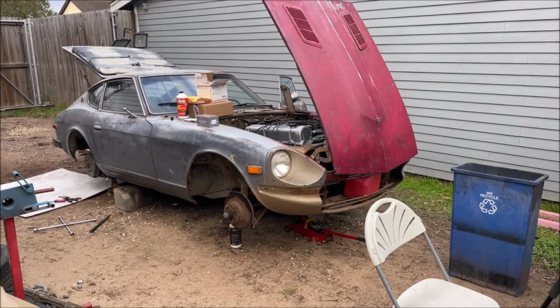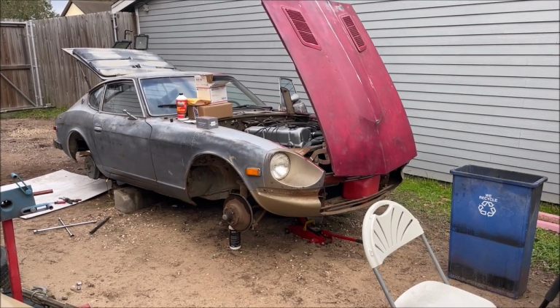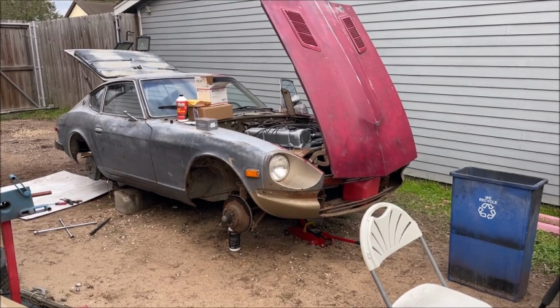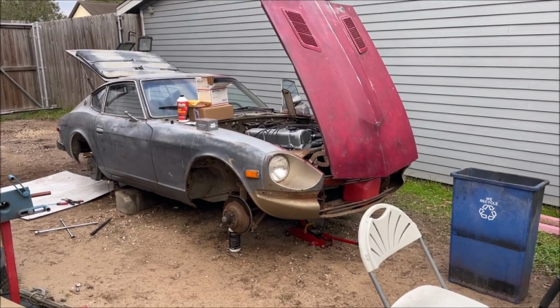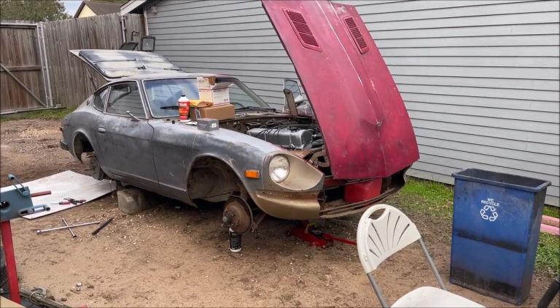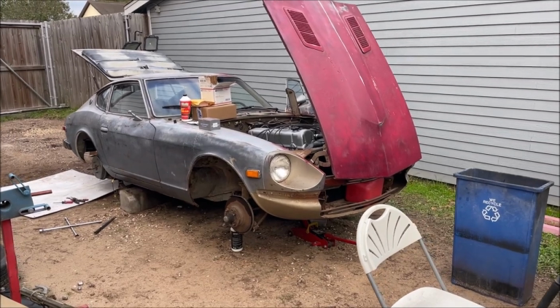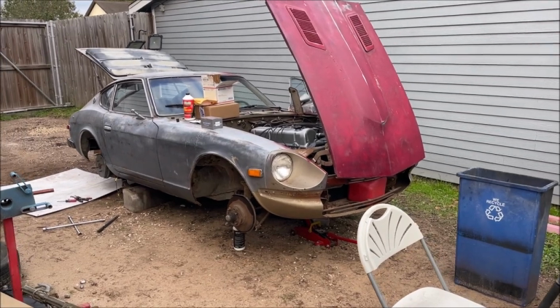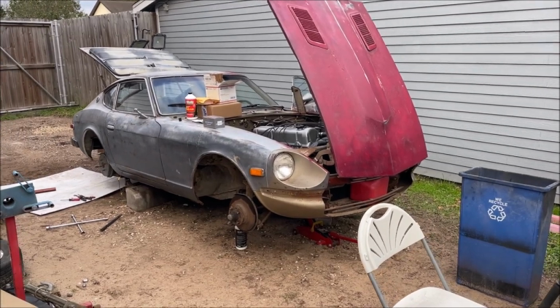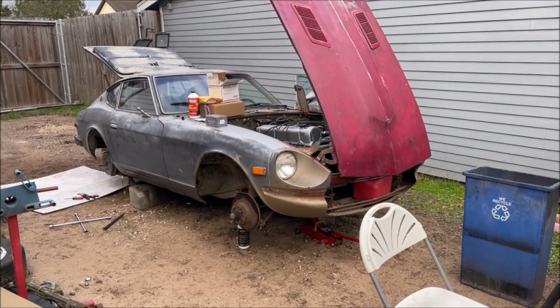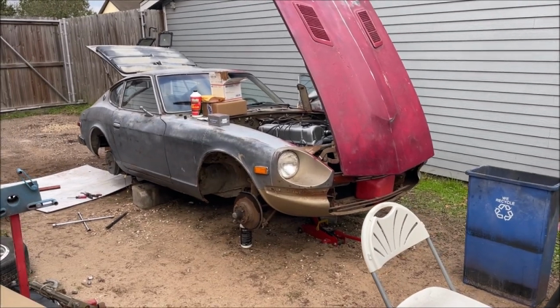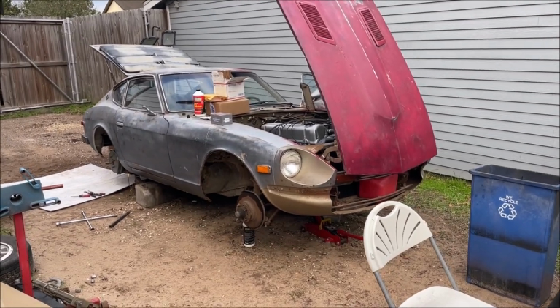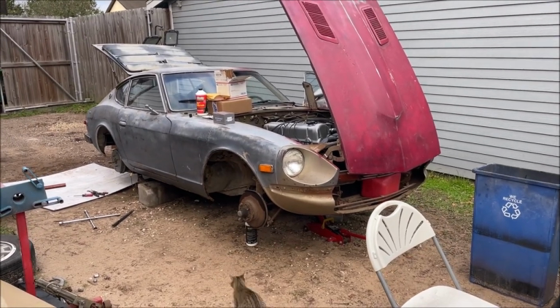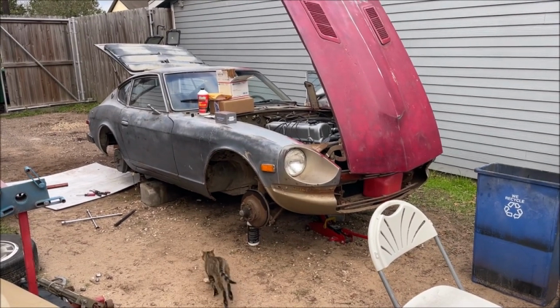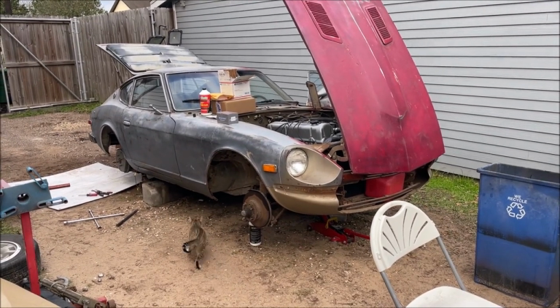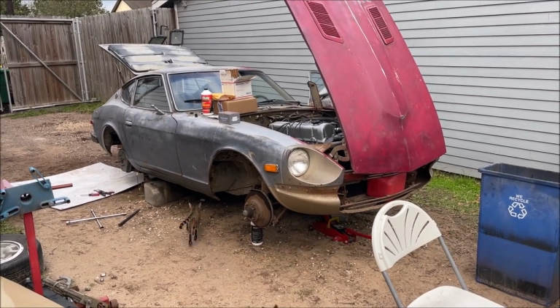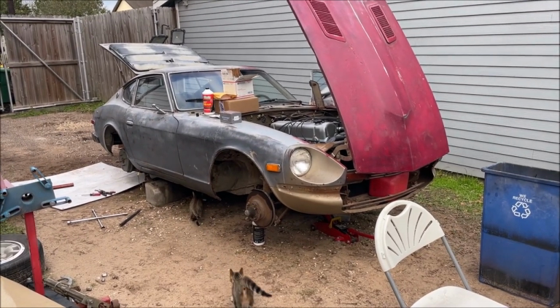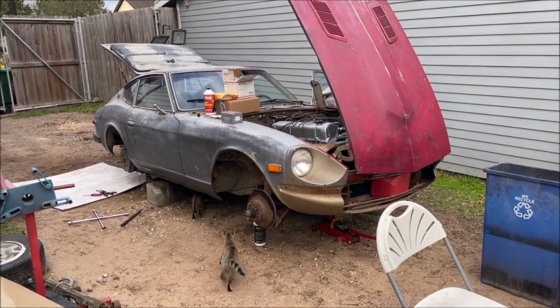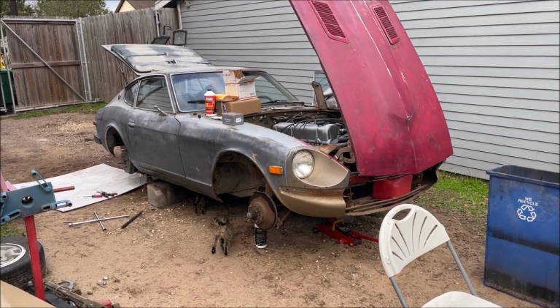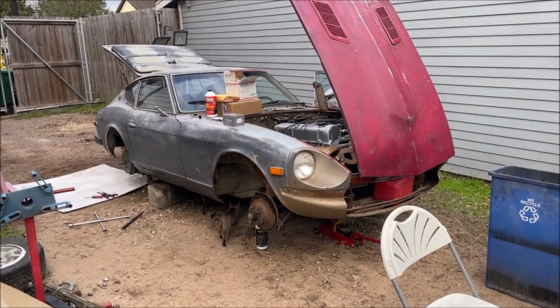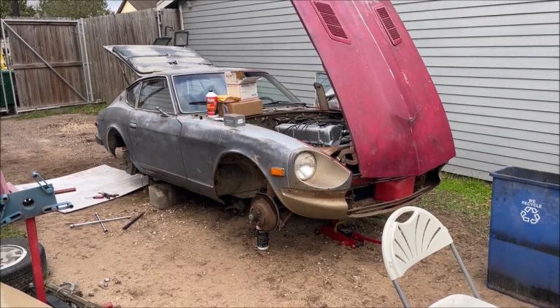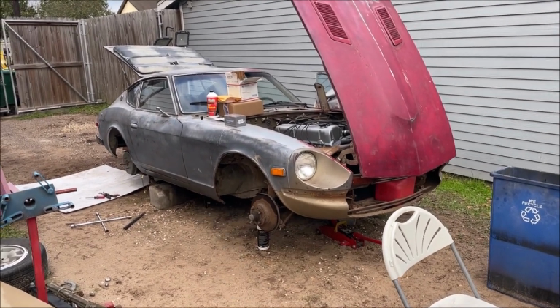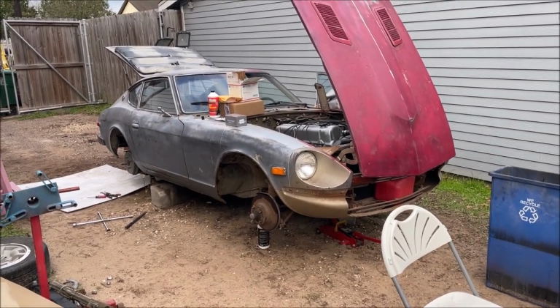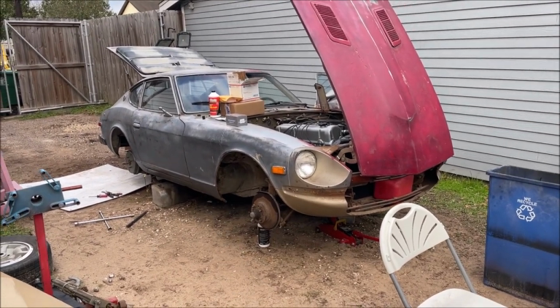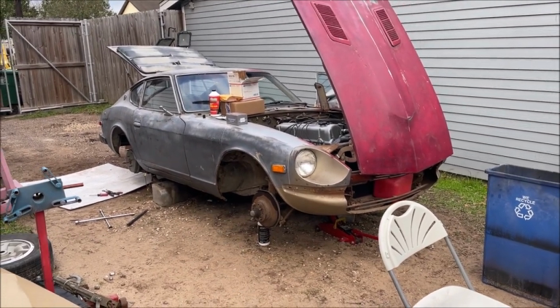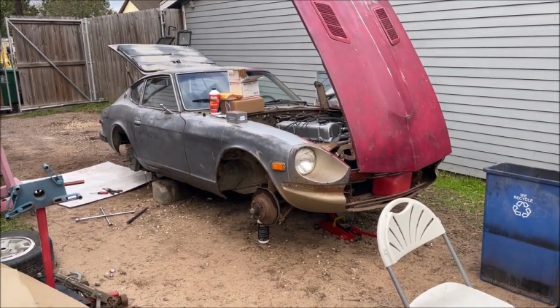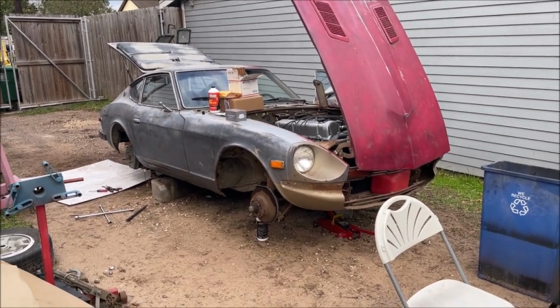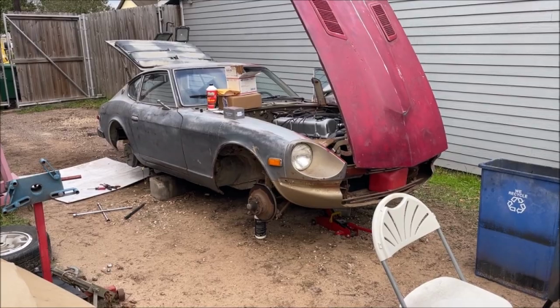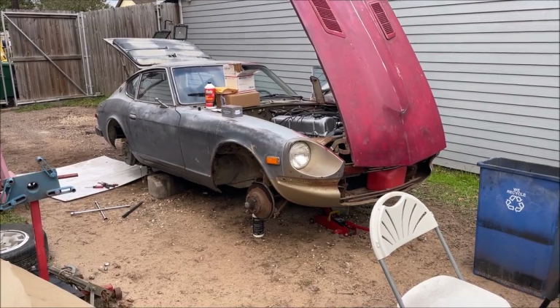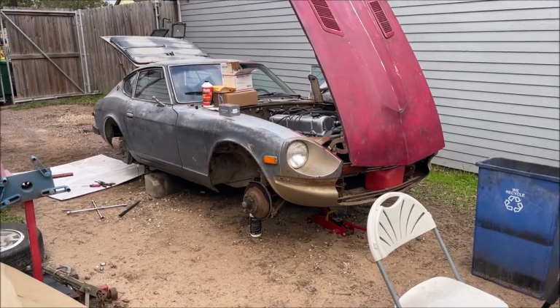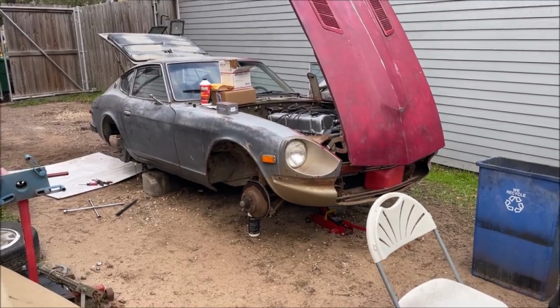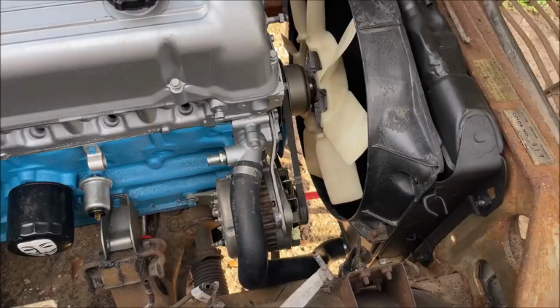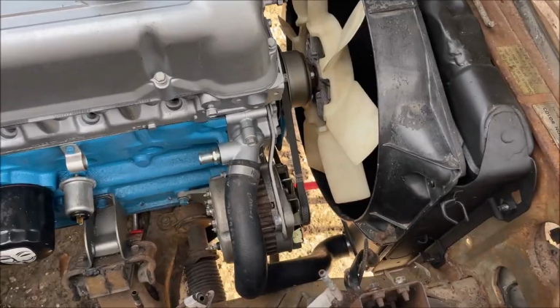I'm Chris and it's December 18, 2022. Here's a little update video on the Datsun so far.